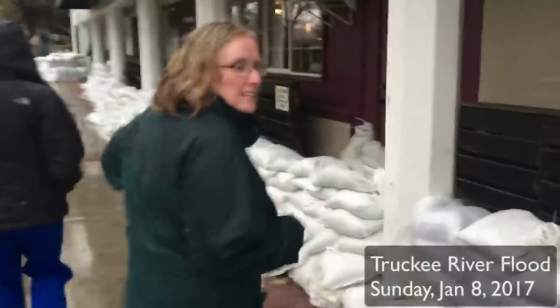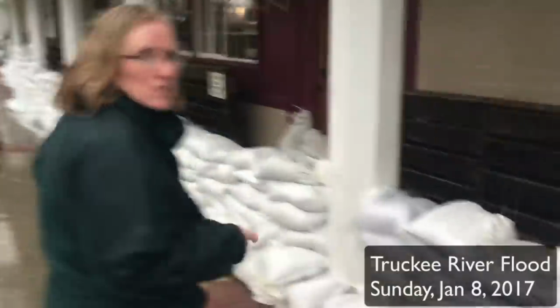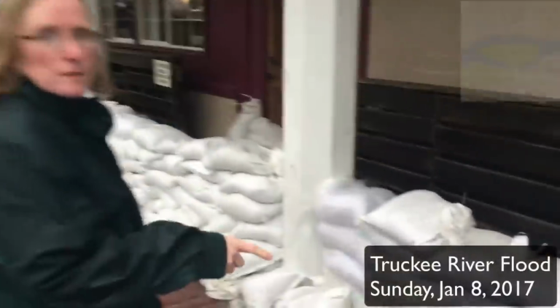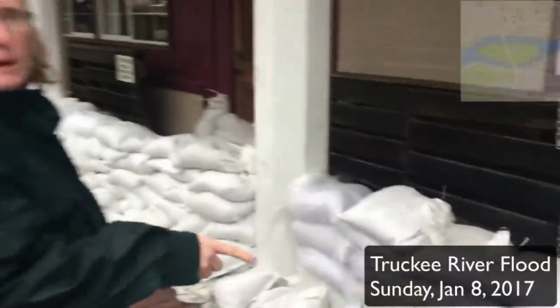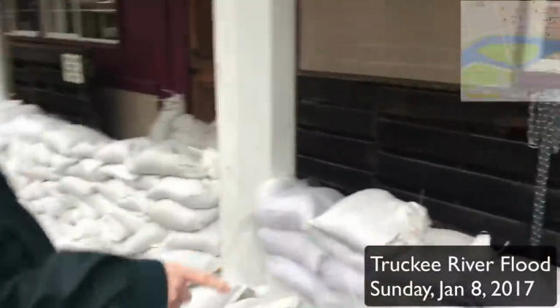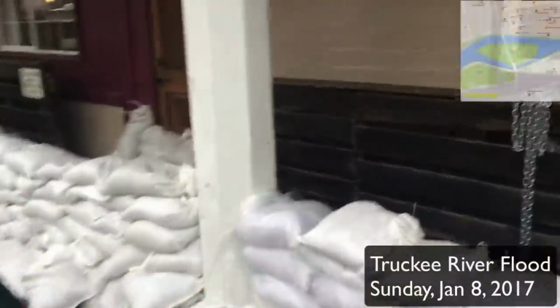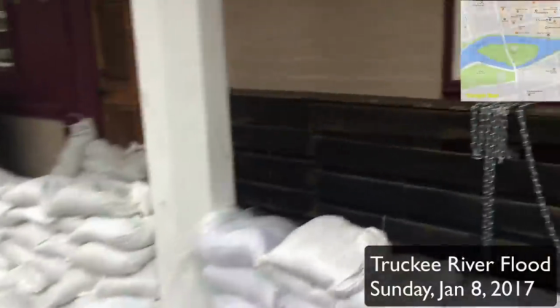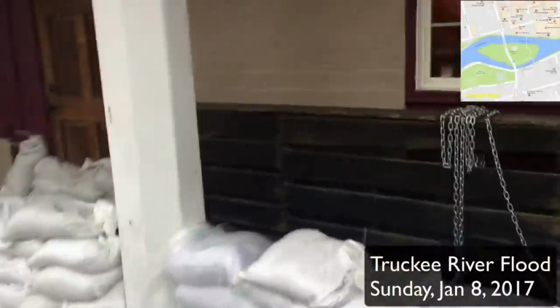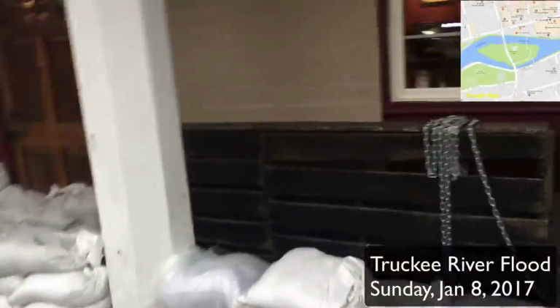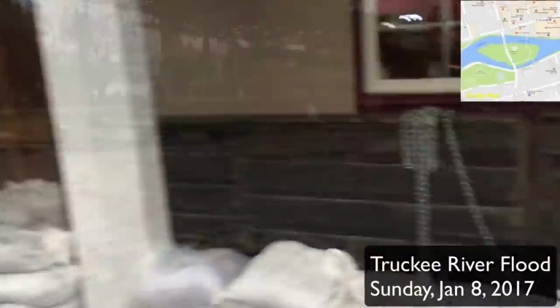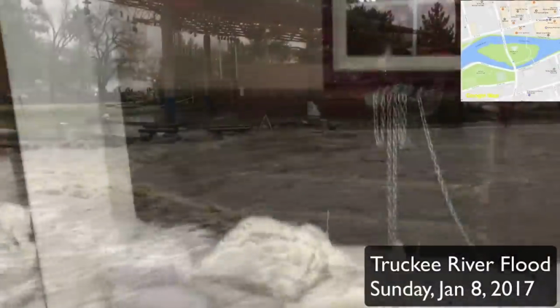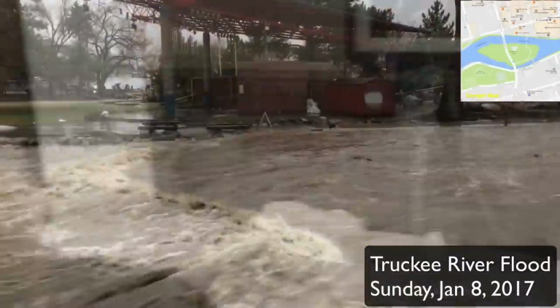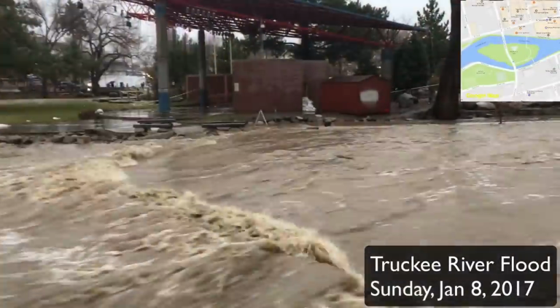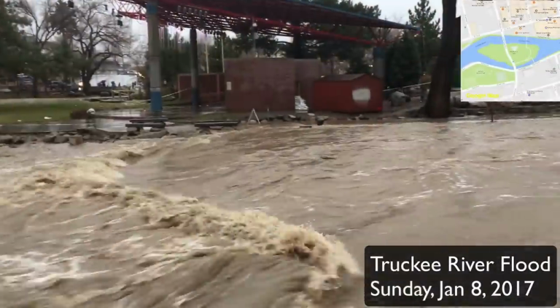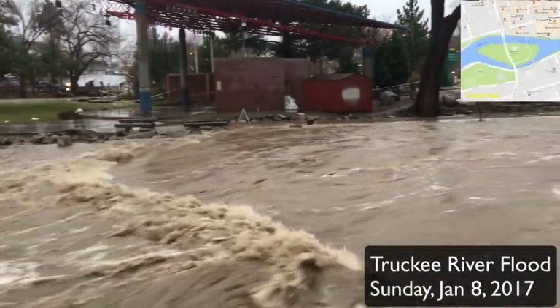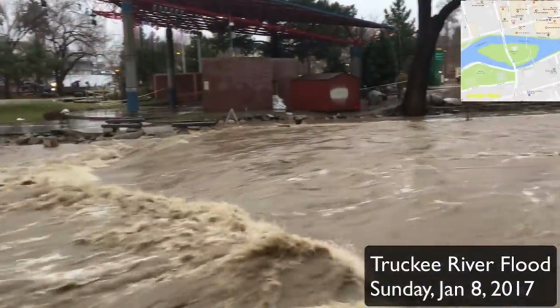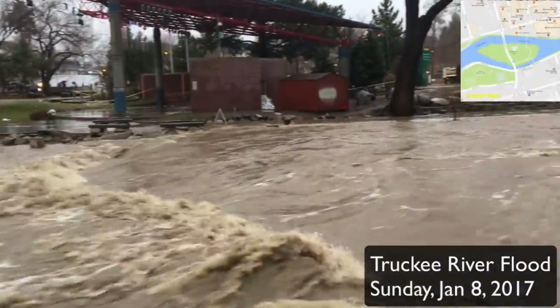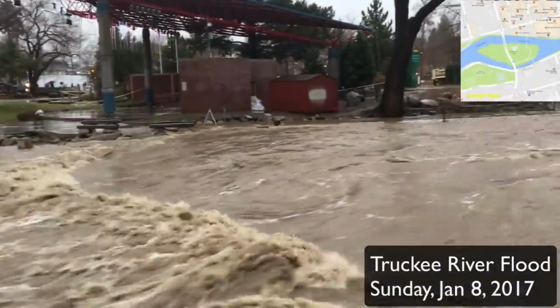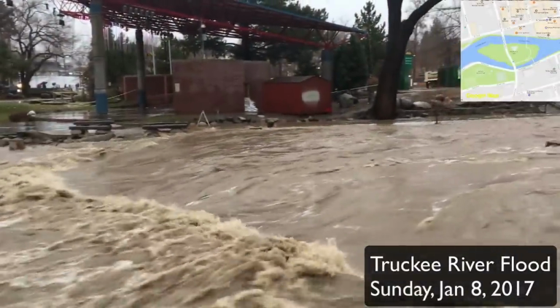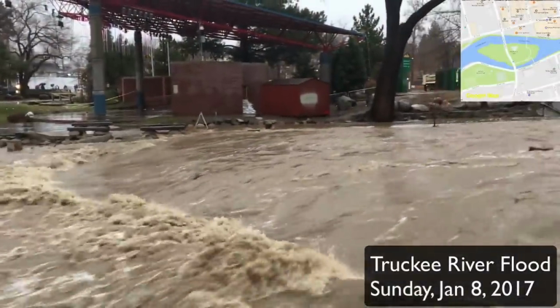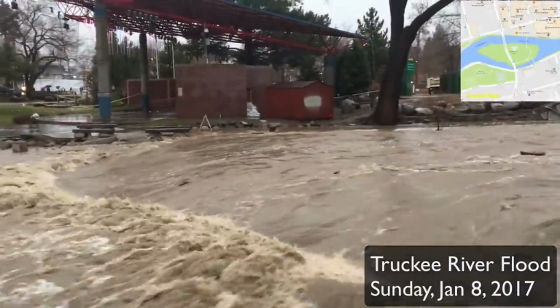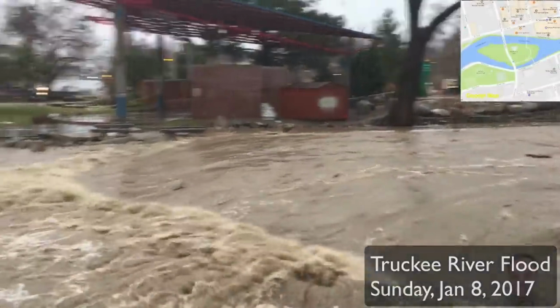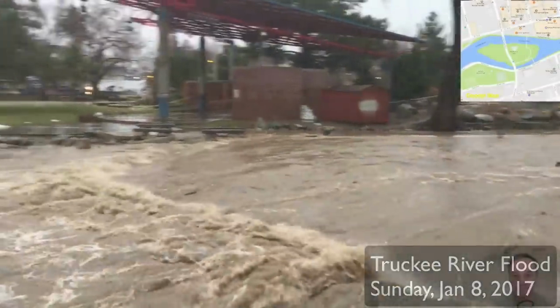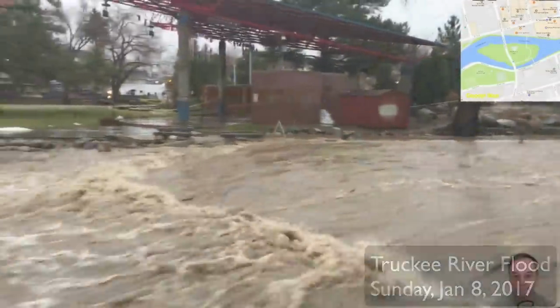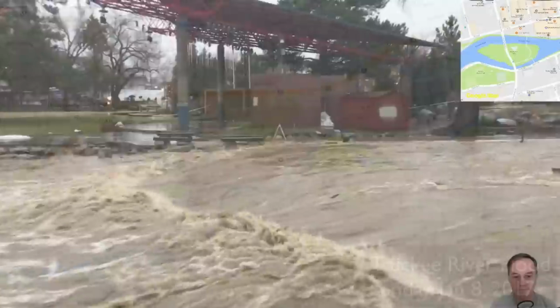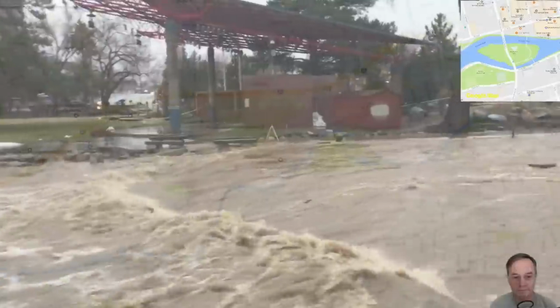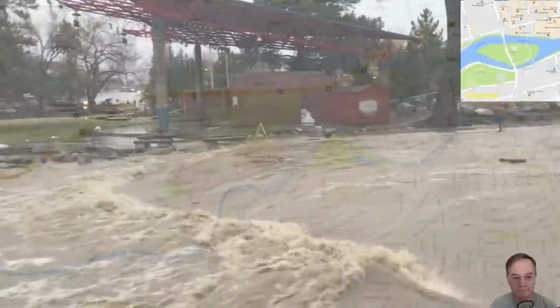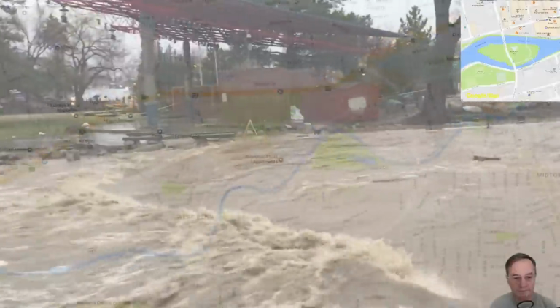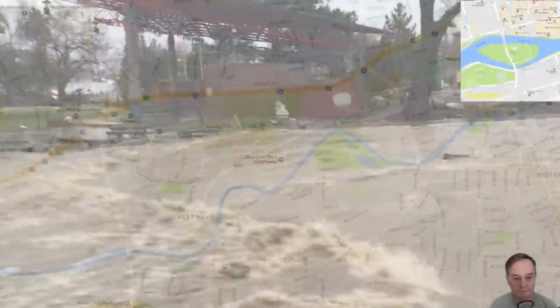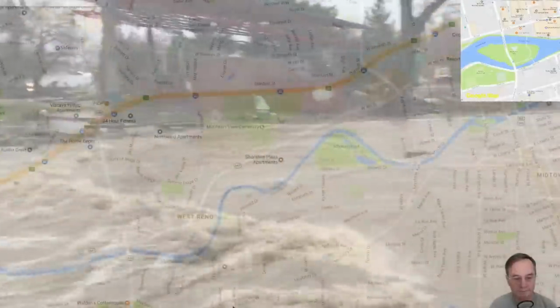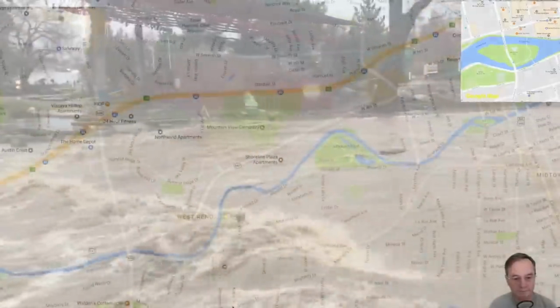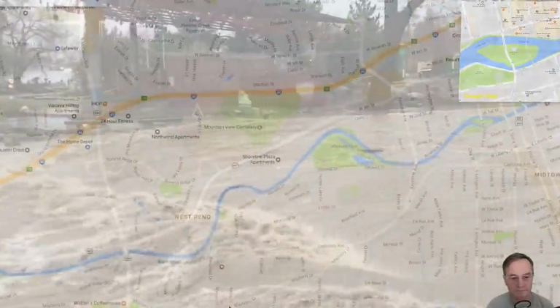The sandbag in. Did you get the sandbag in? No. It's higher since we got down here.